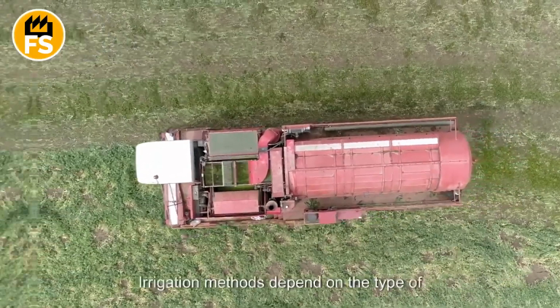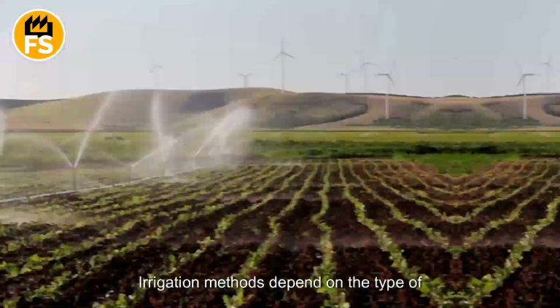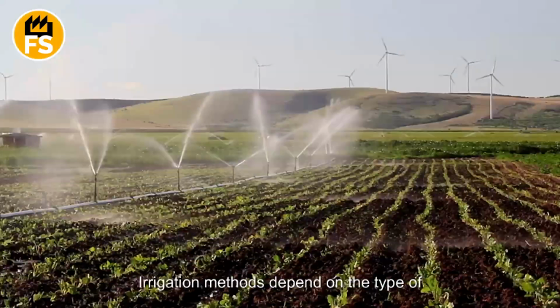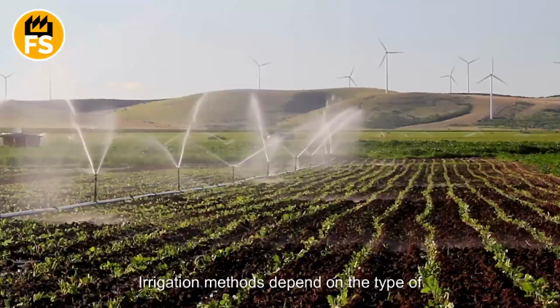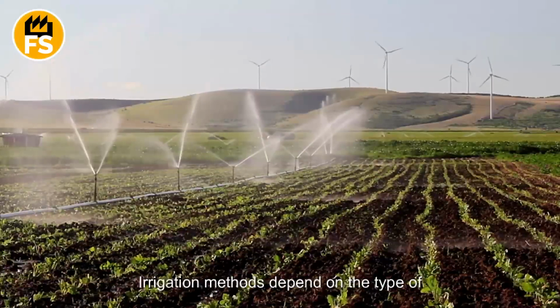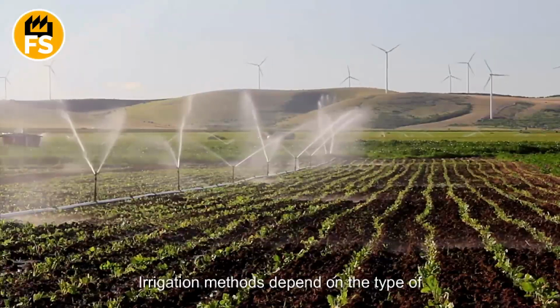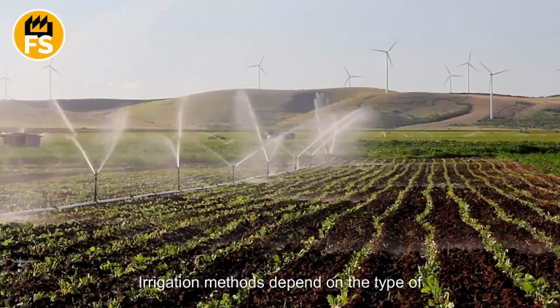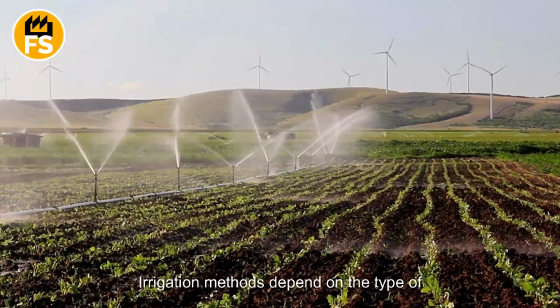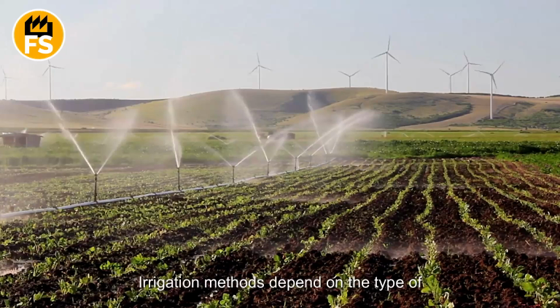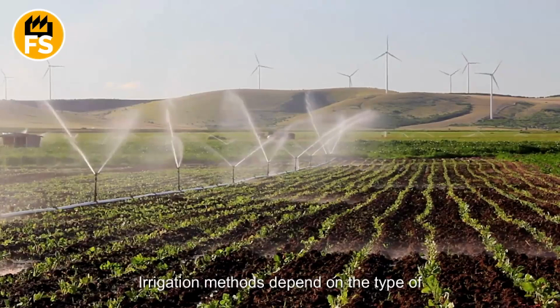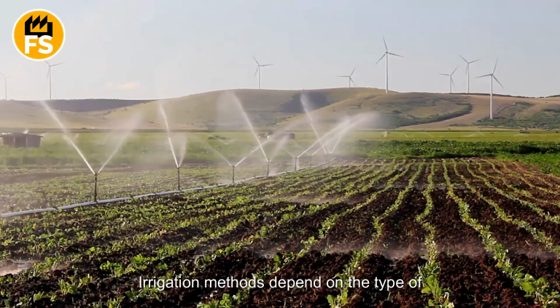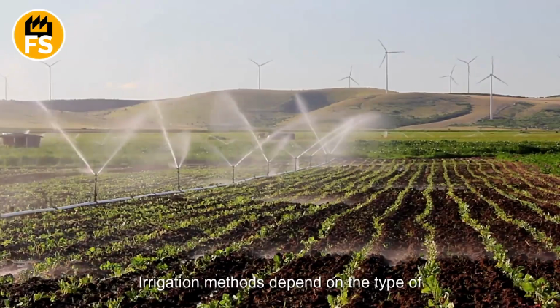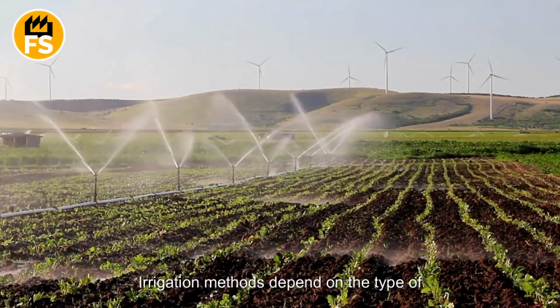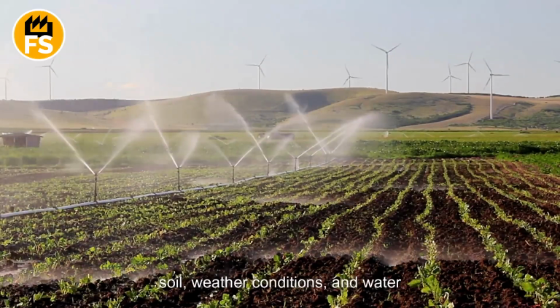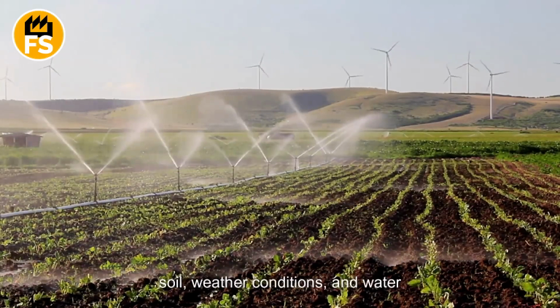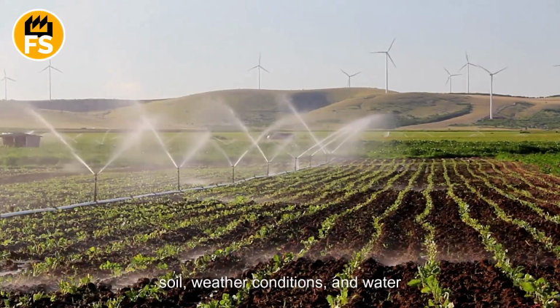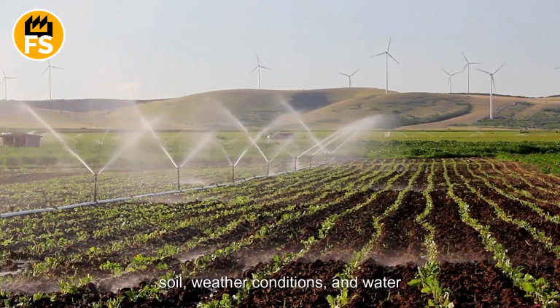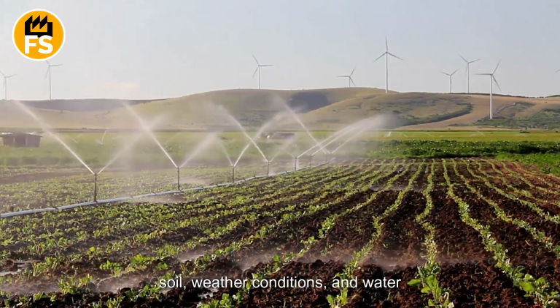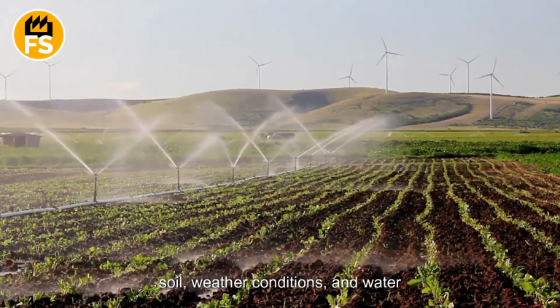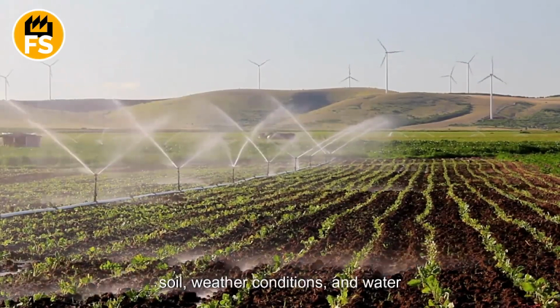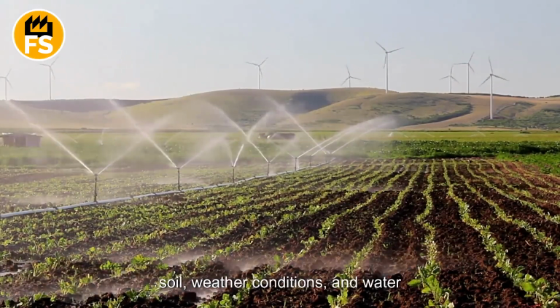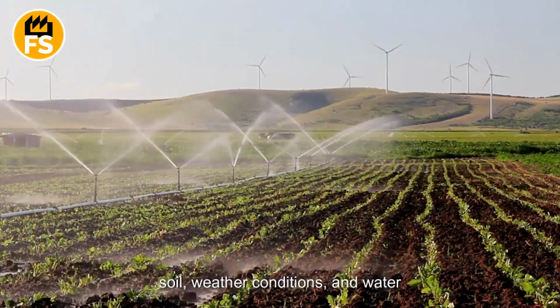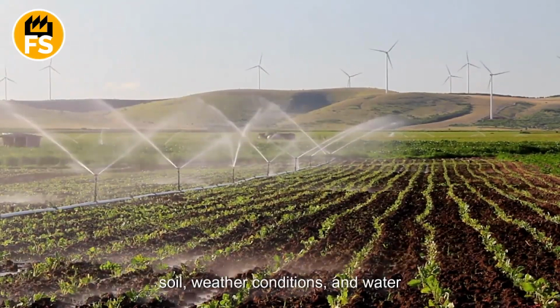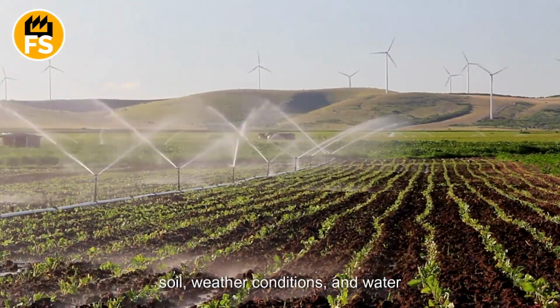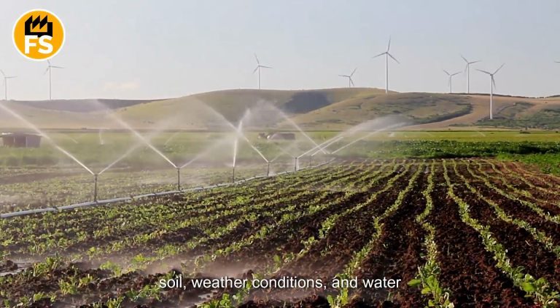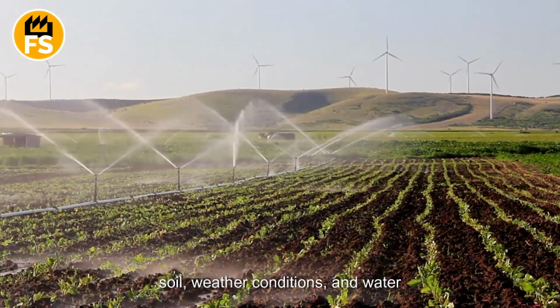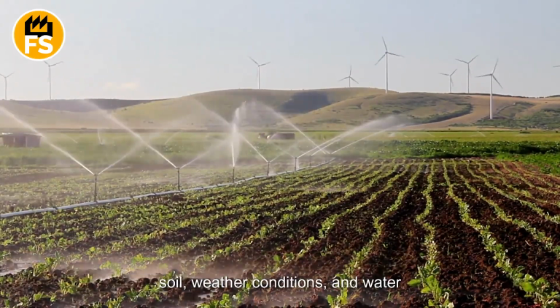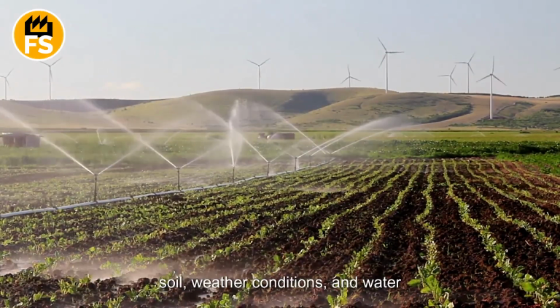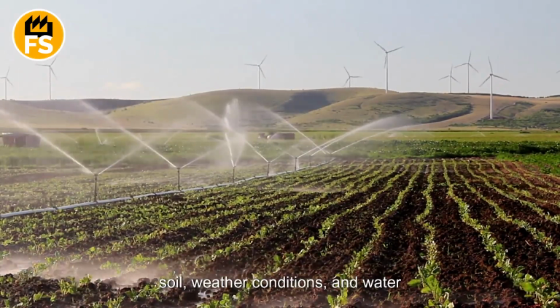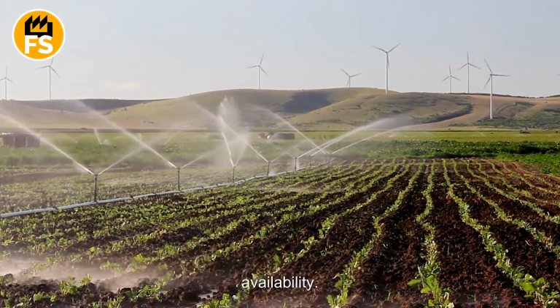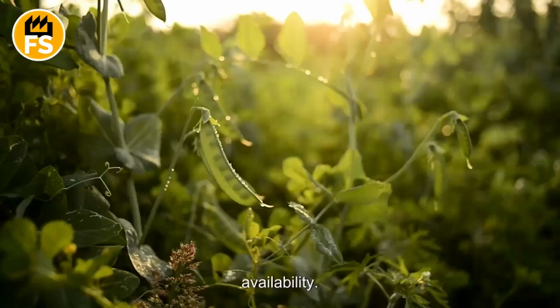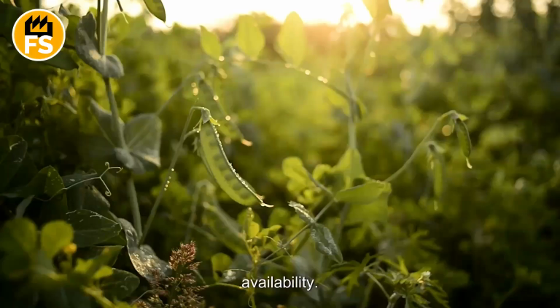Irrigation methods depend on the type of soil, weather conditions, and water availability.